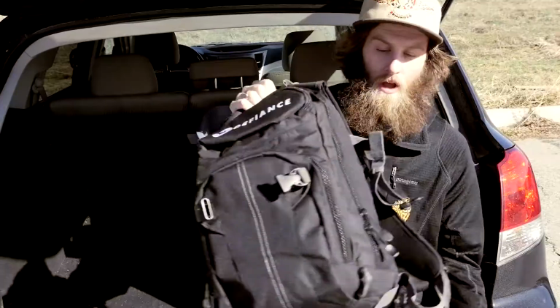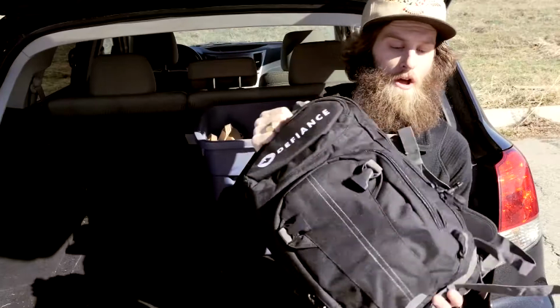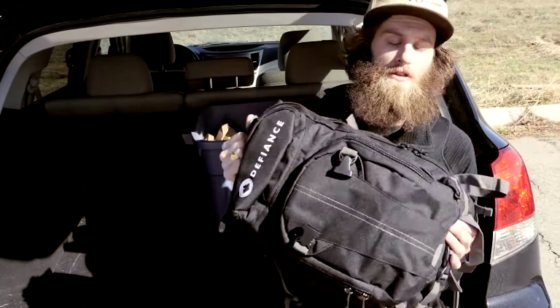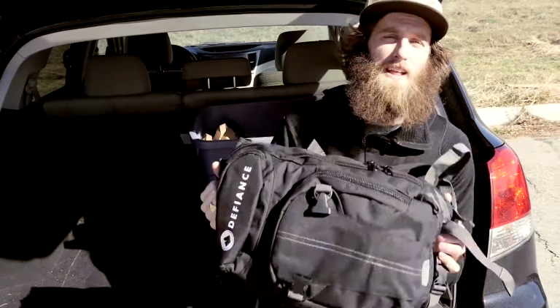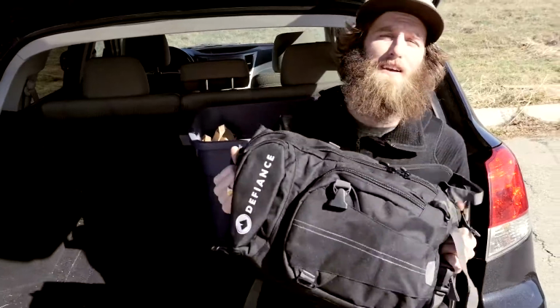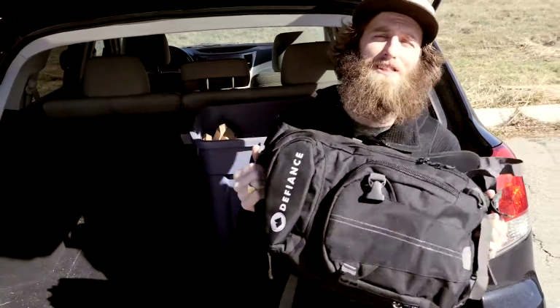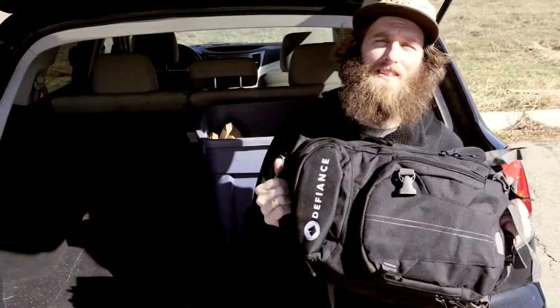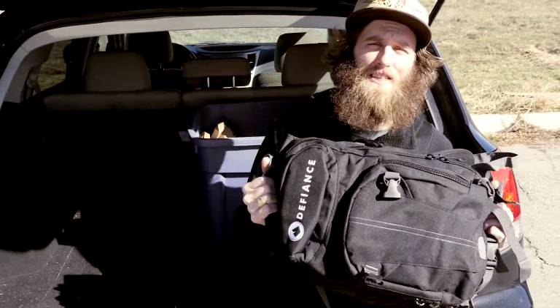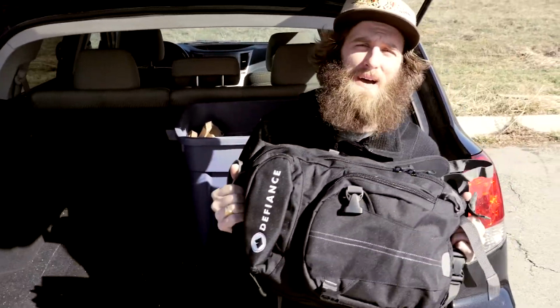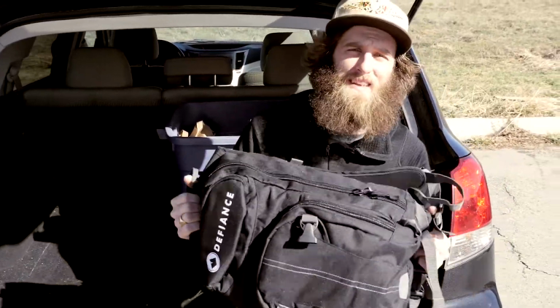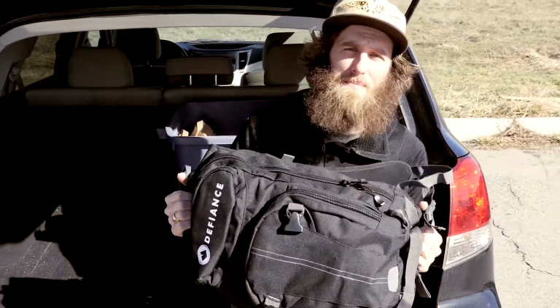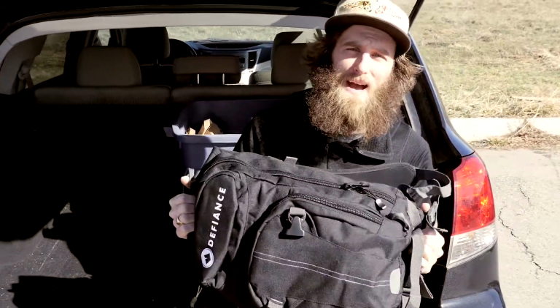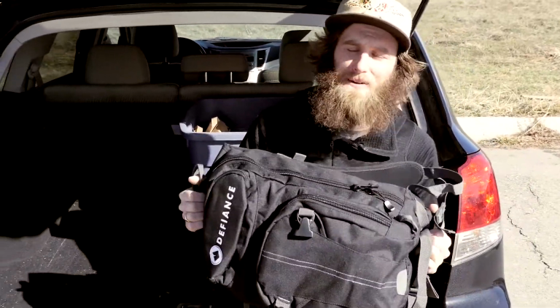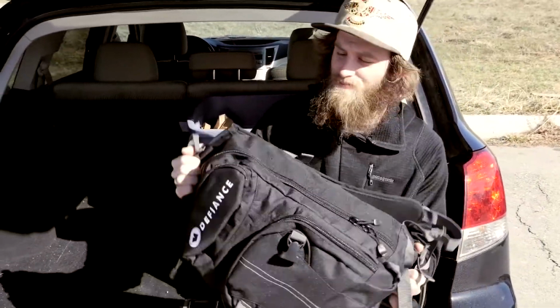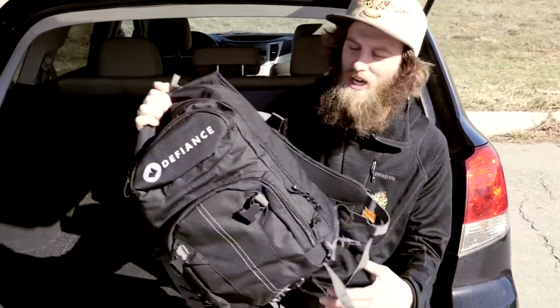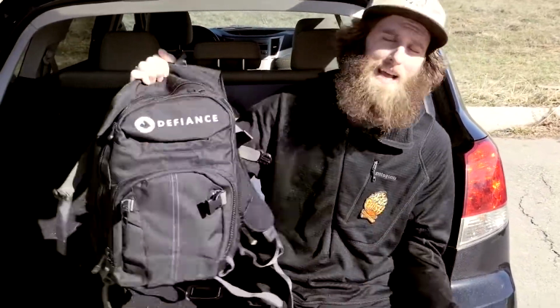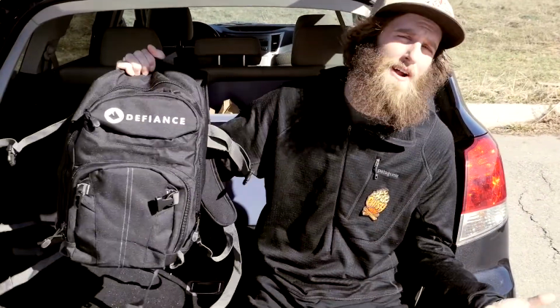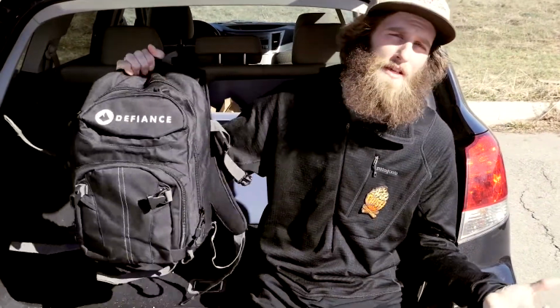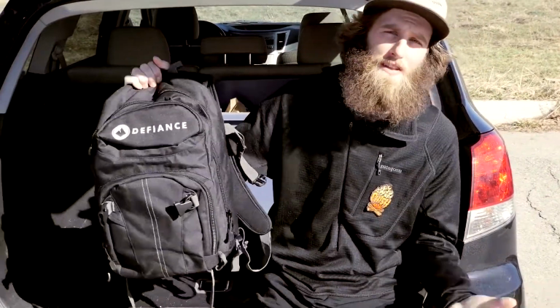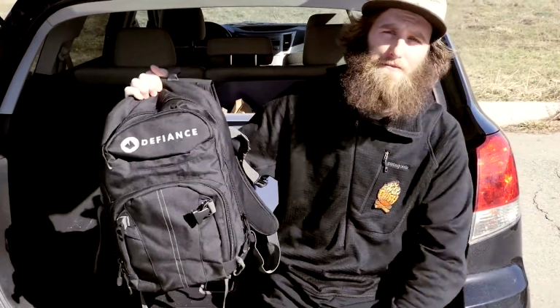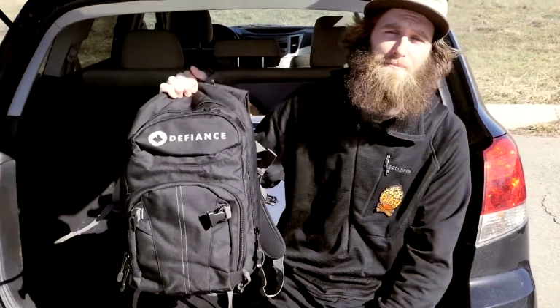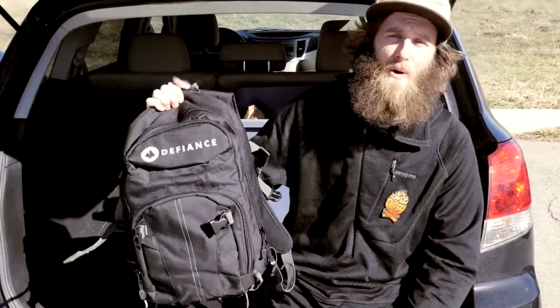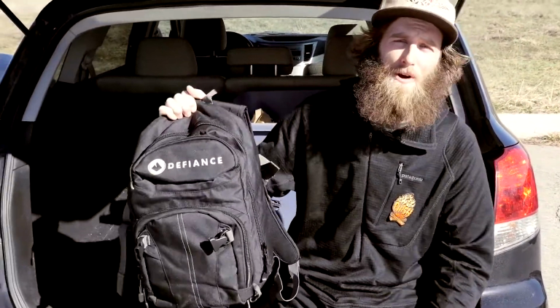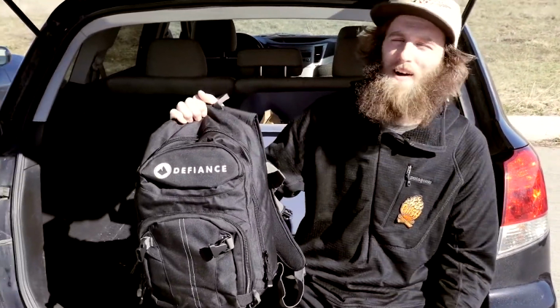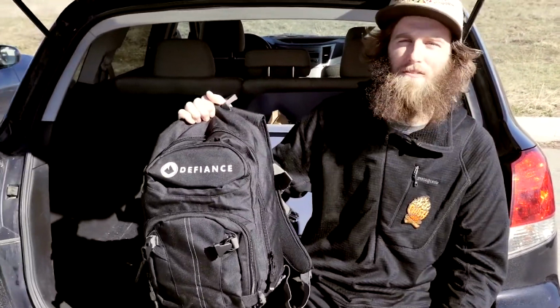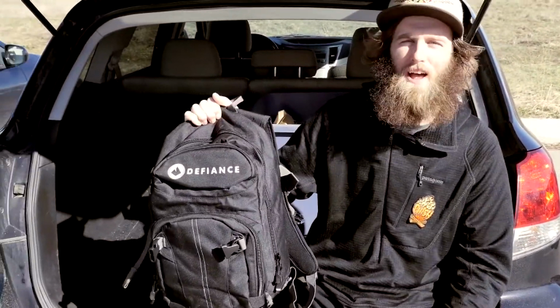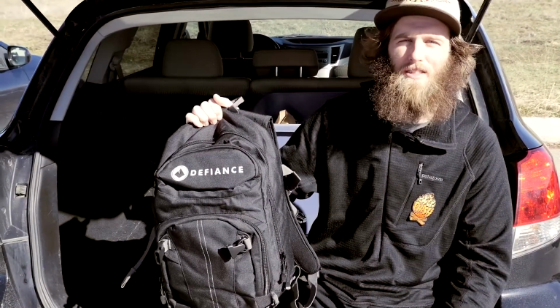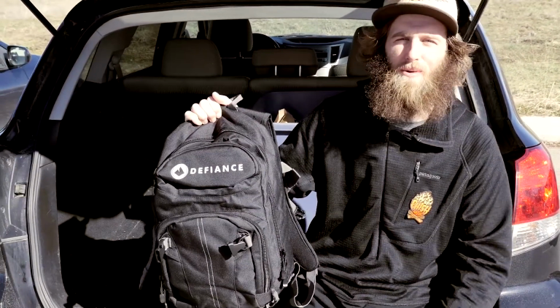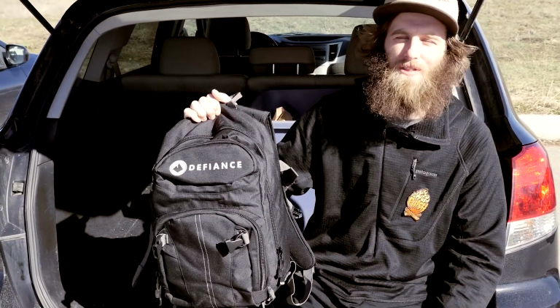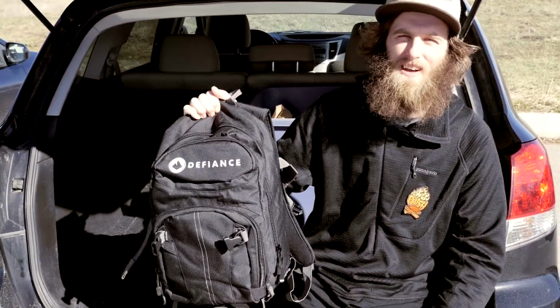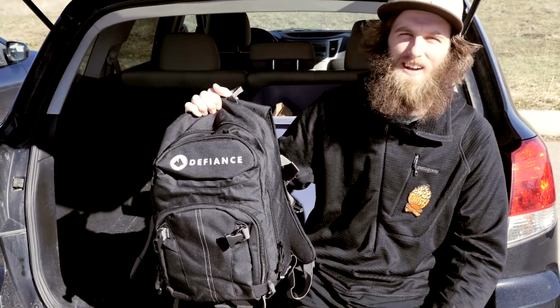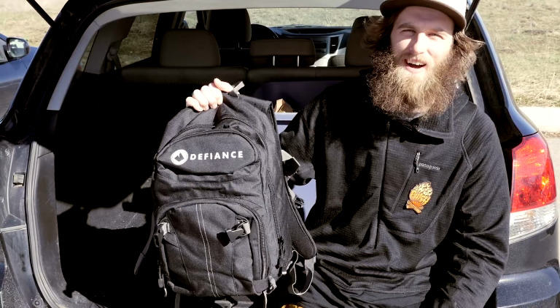So that's everything that's in my day pack. Check out all this stuff and more at level9sports.com.